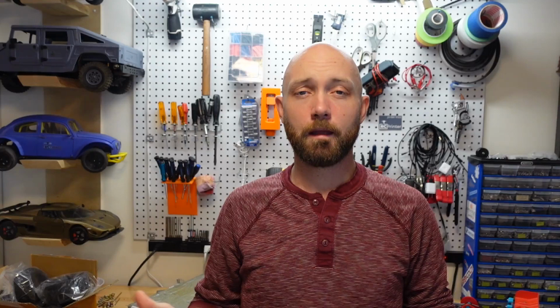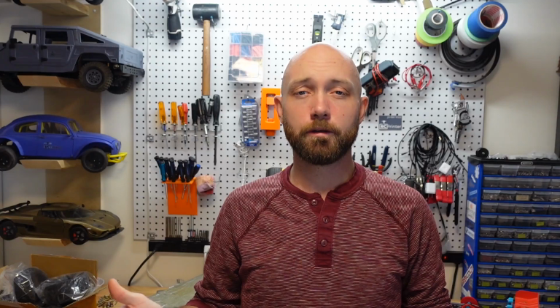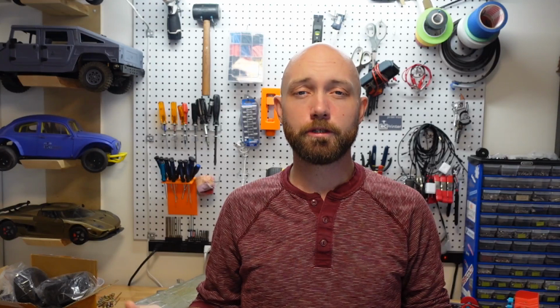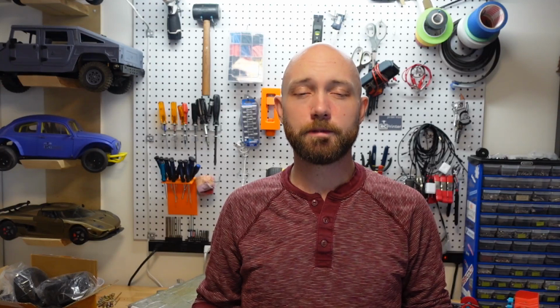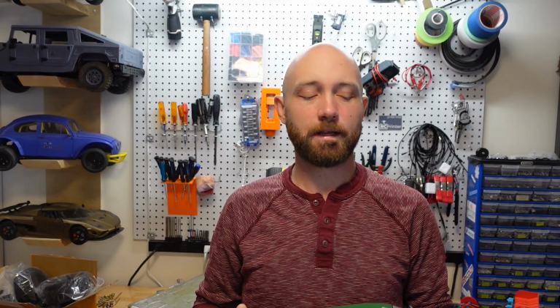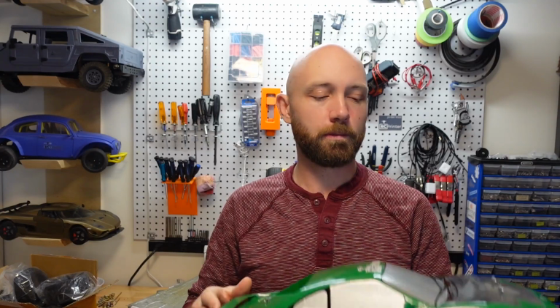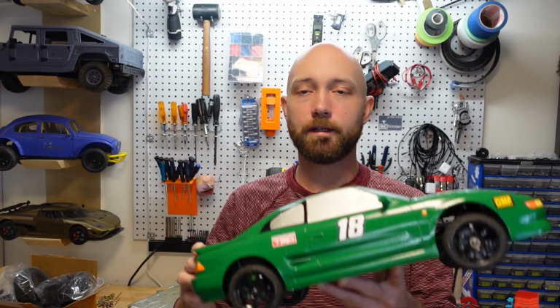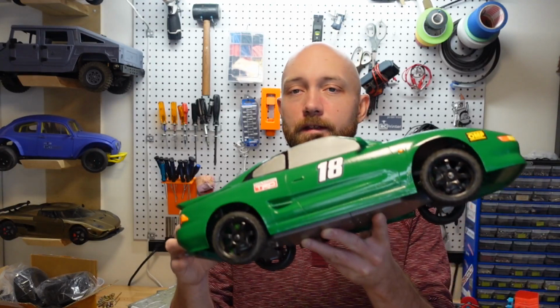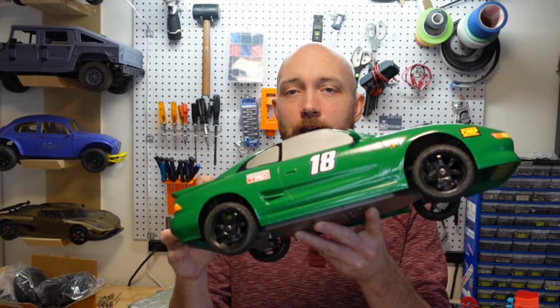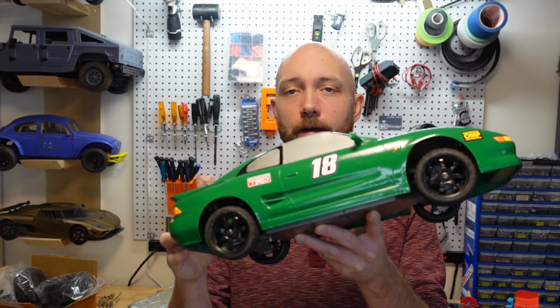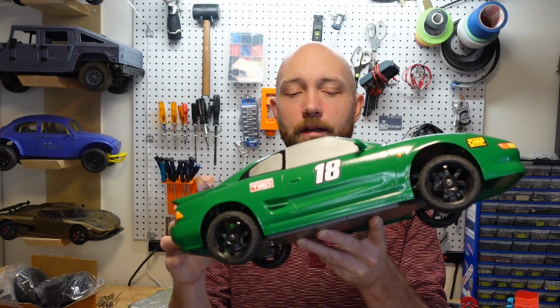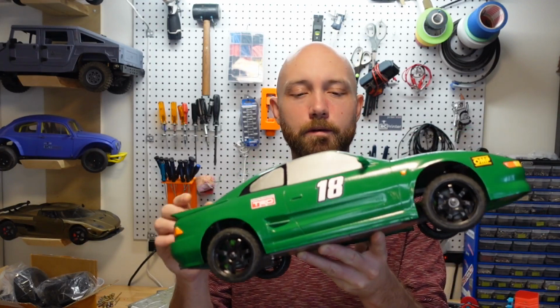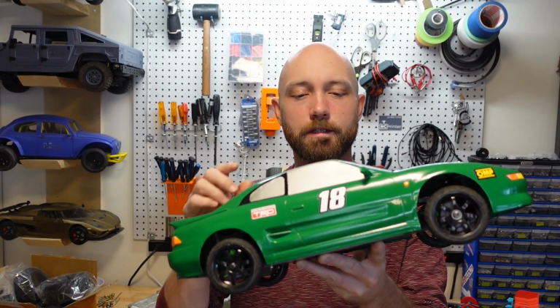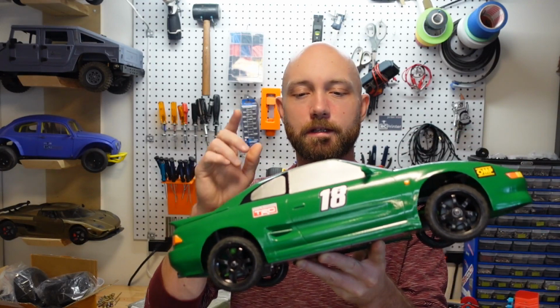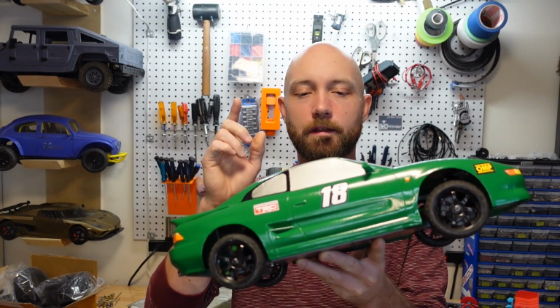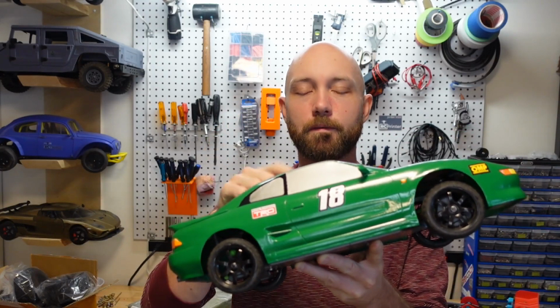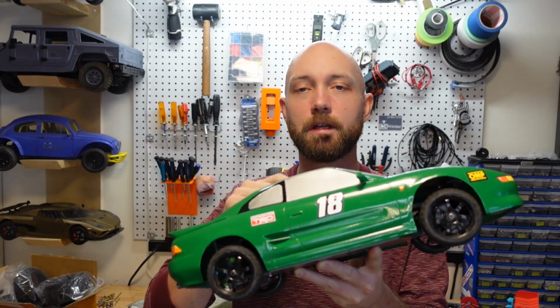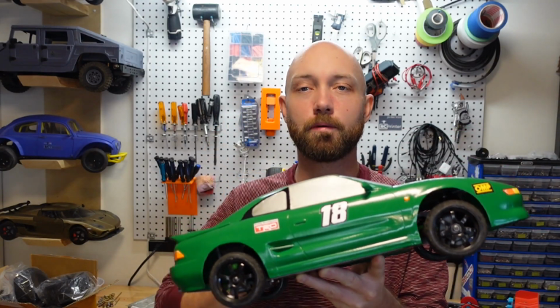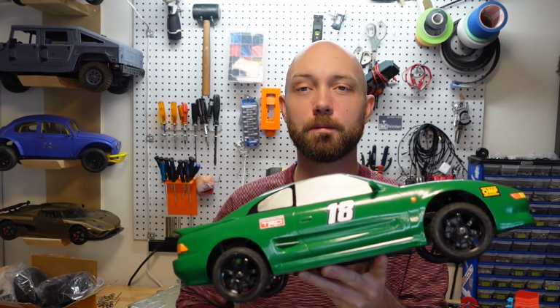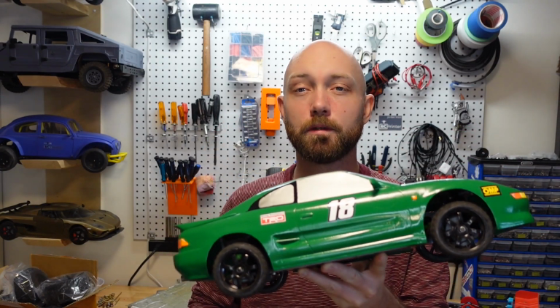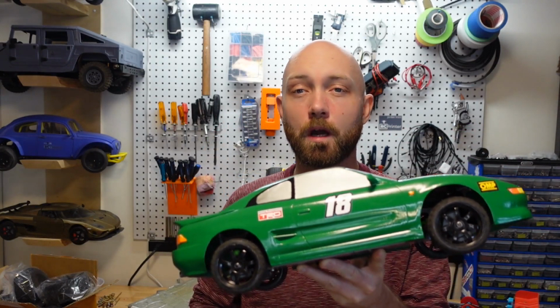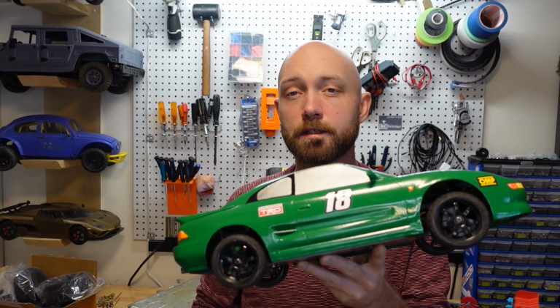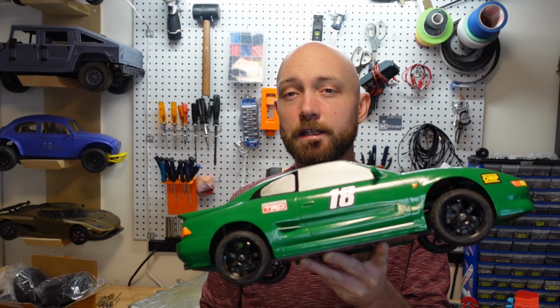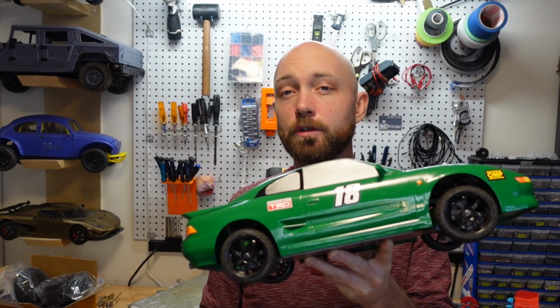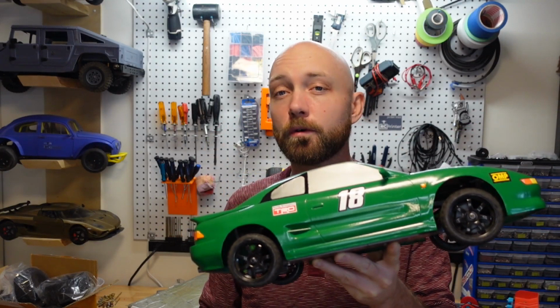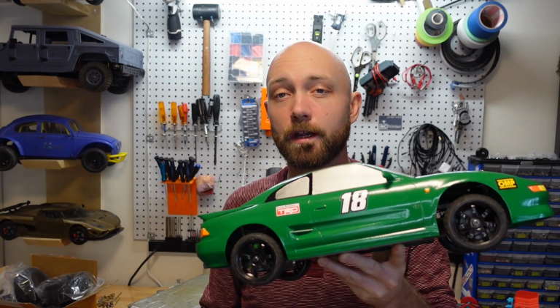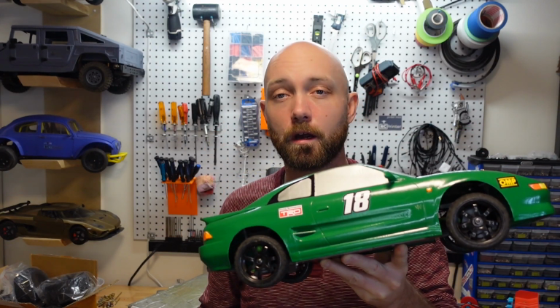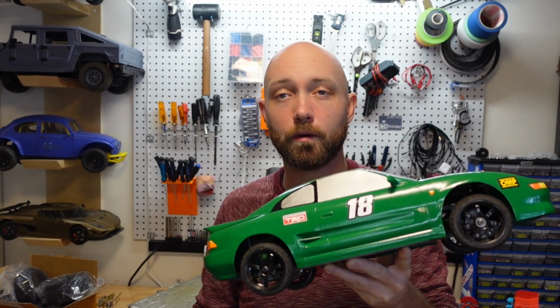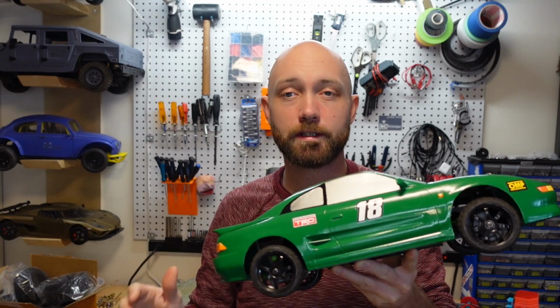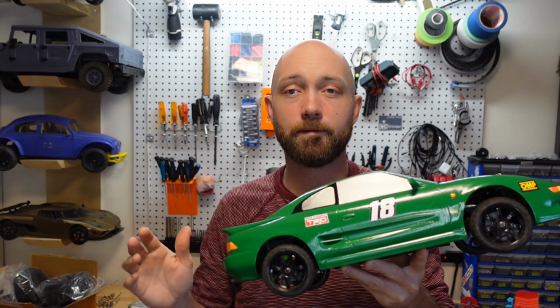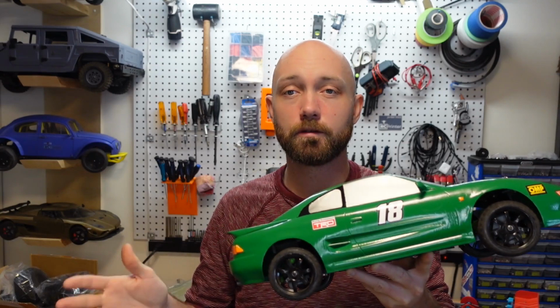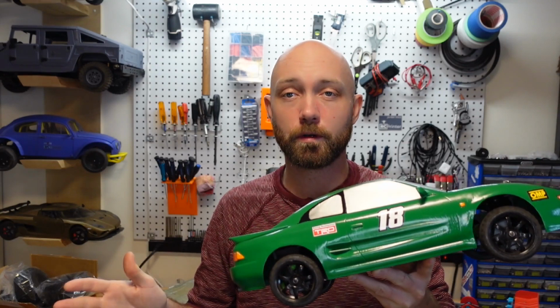Hello YouTube! Today we're building this guy right here, which is the 3D printable RC touring car known as the Veltro.